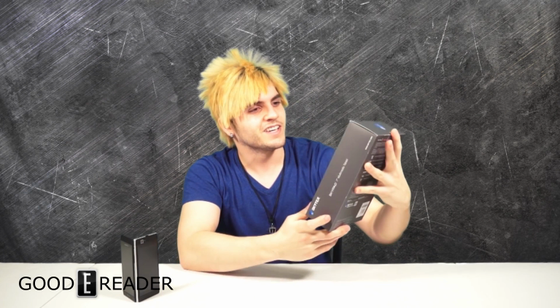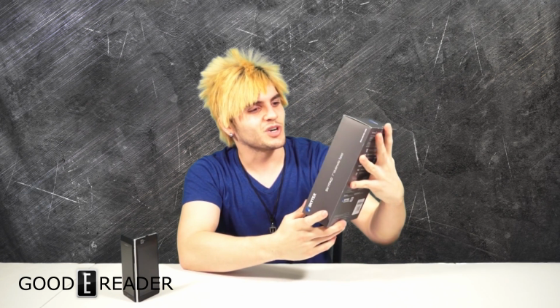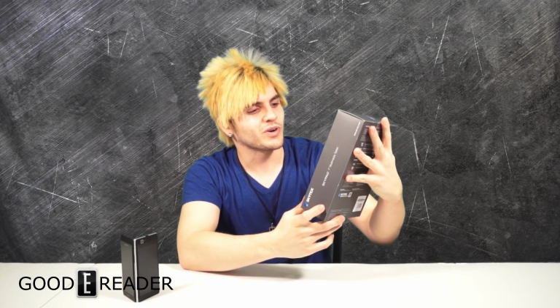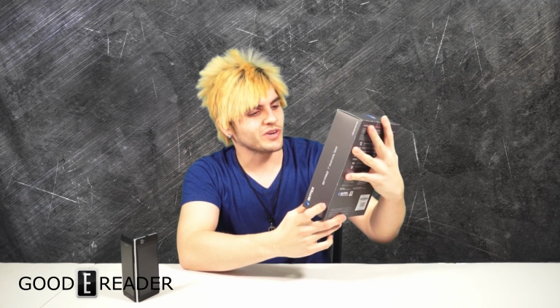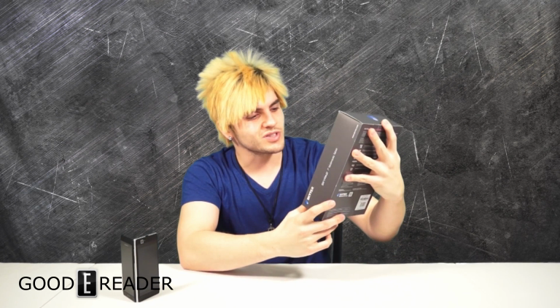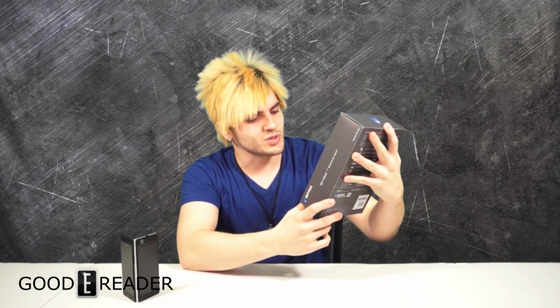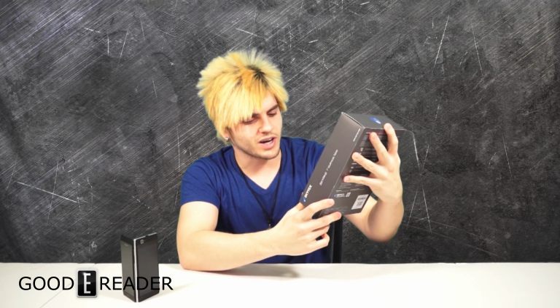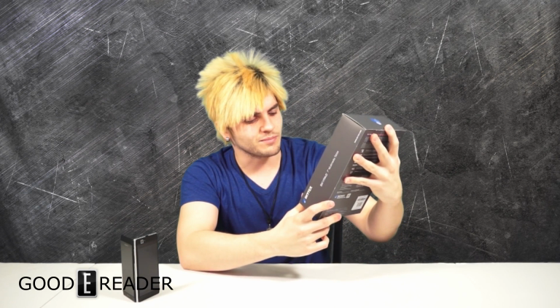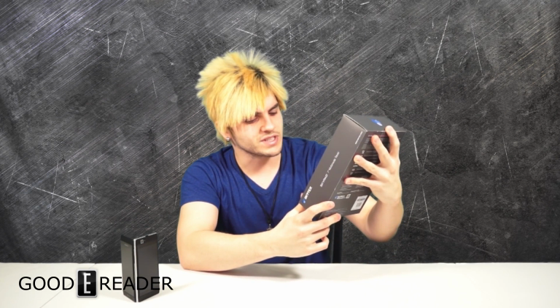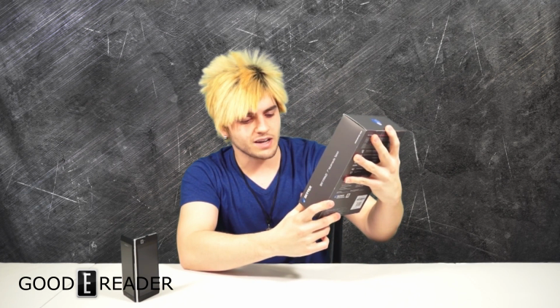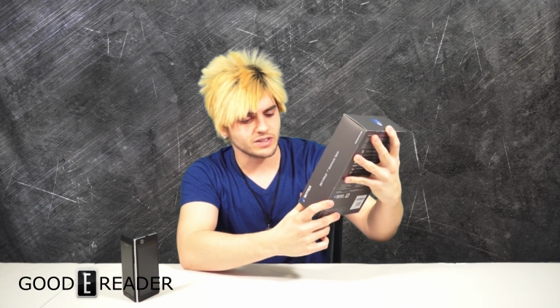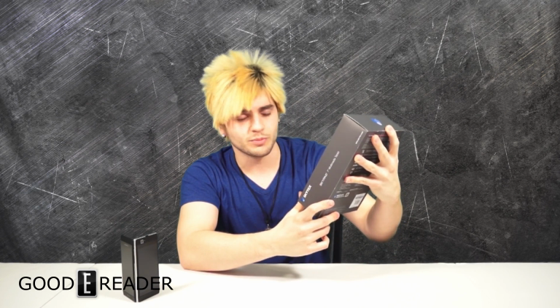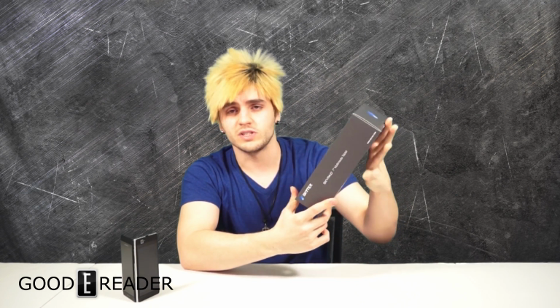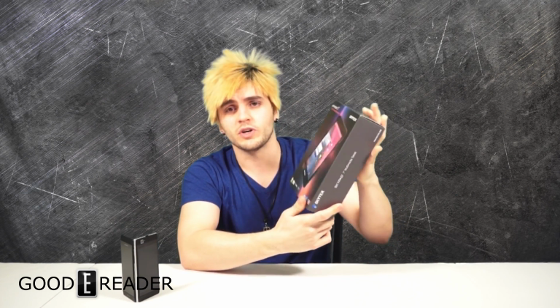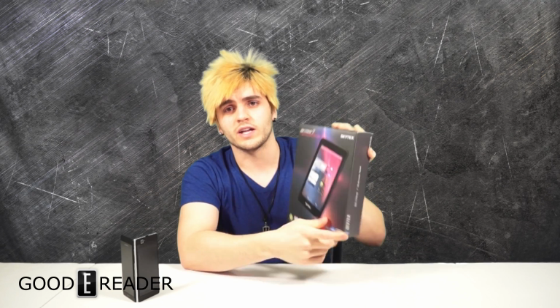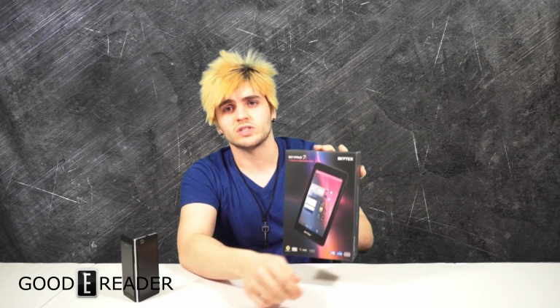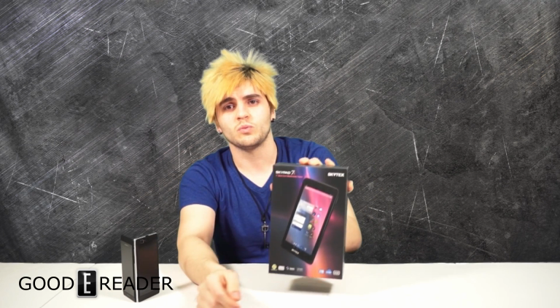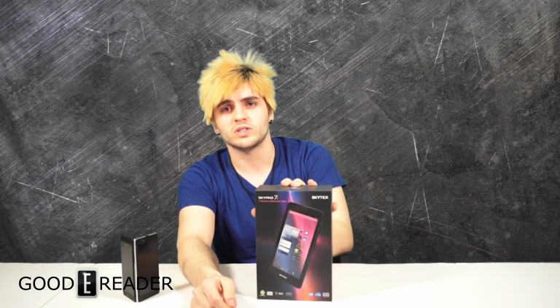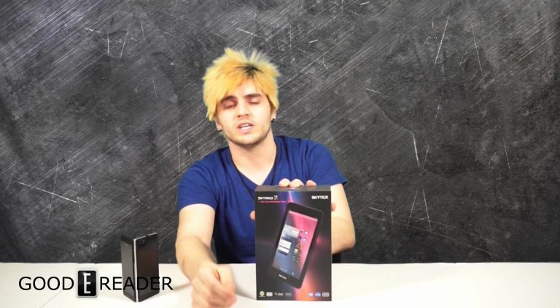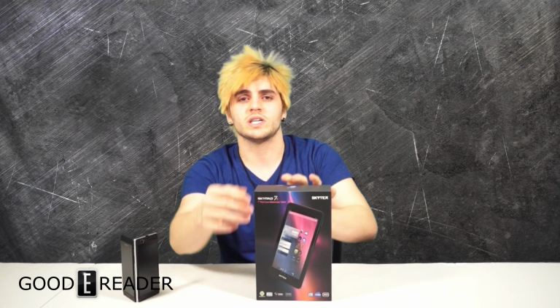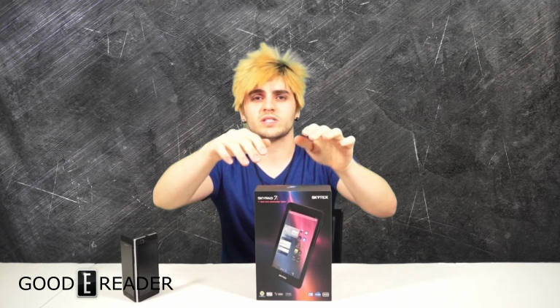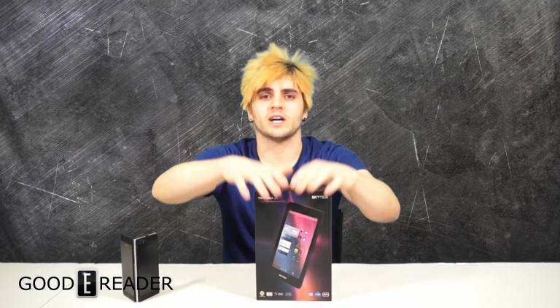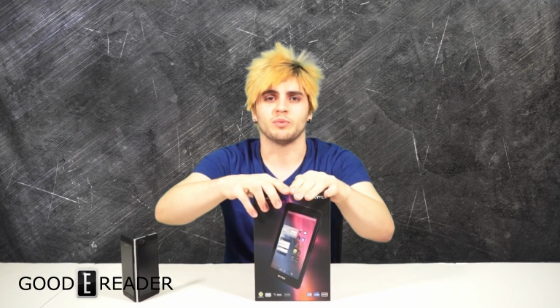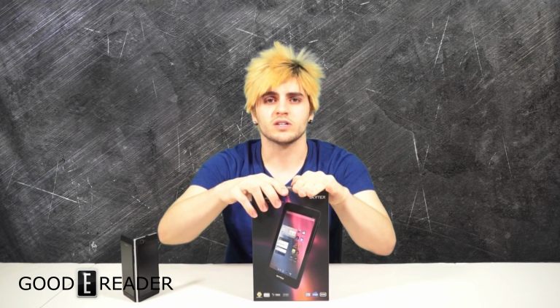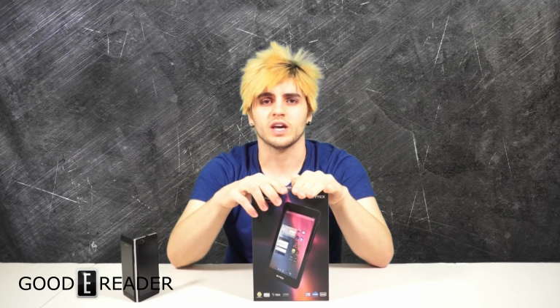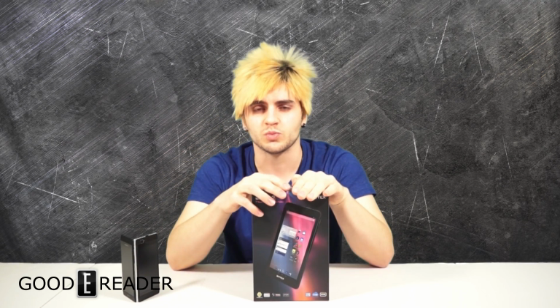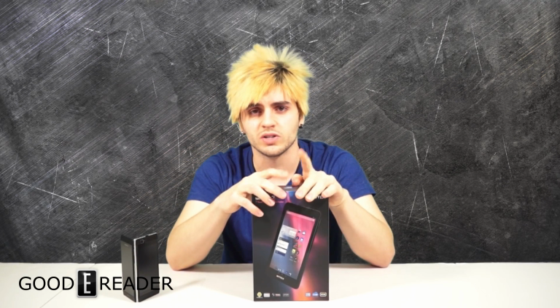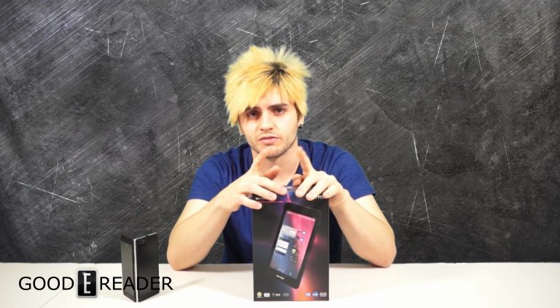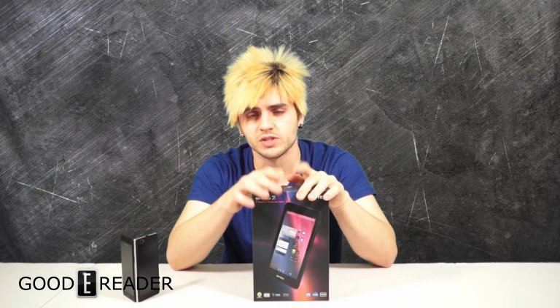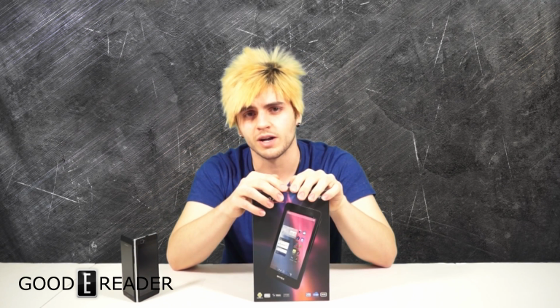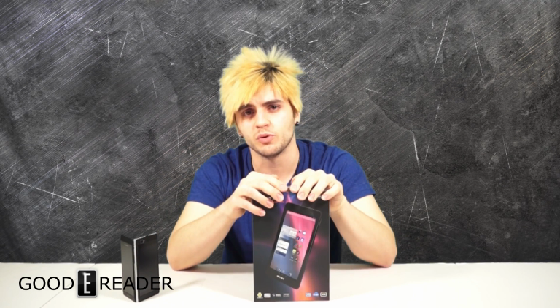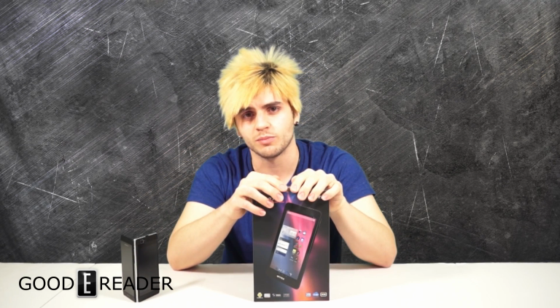So we're going to dive in a little bit deeper and see what is inside the box as well as a first-time boot-up.